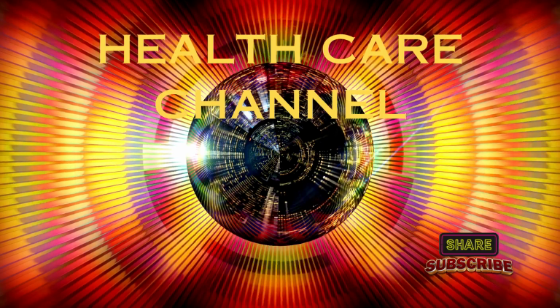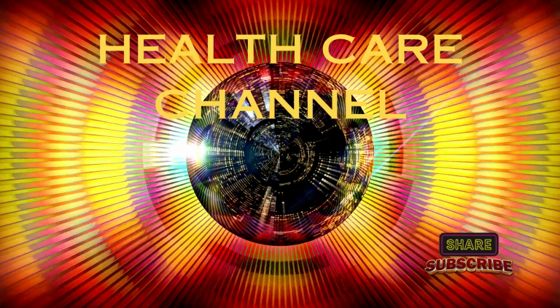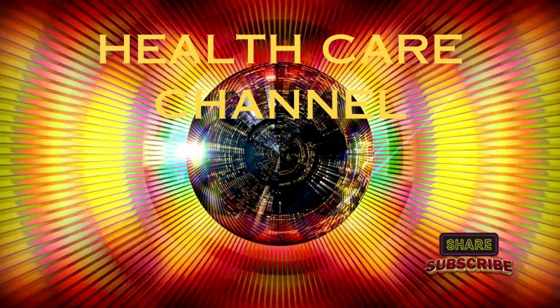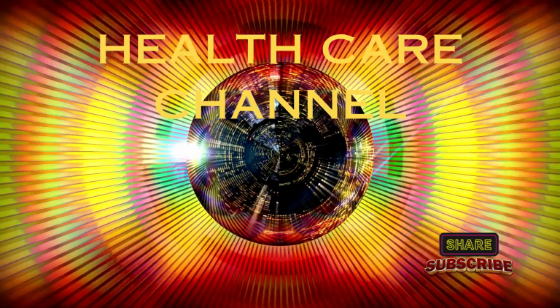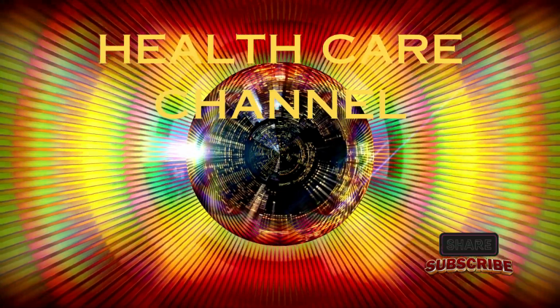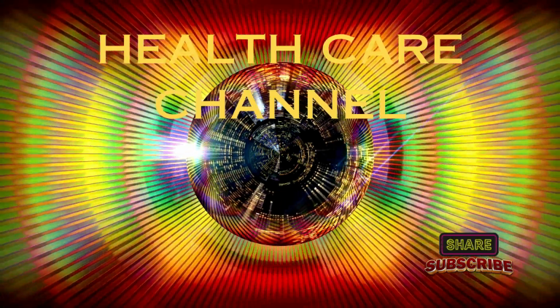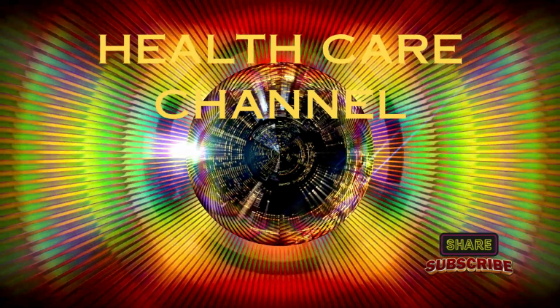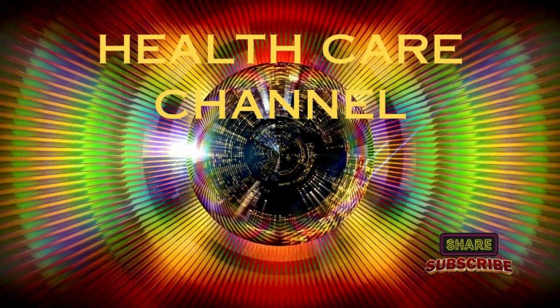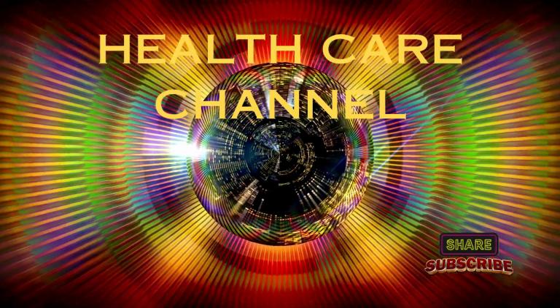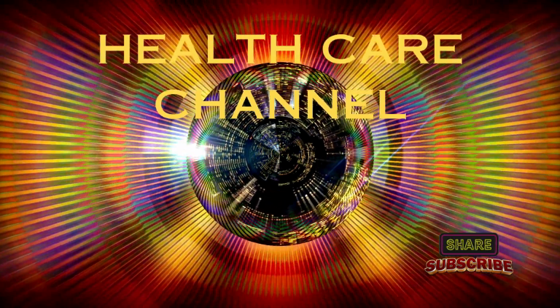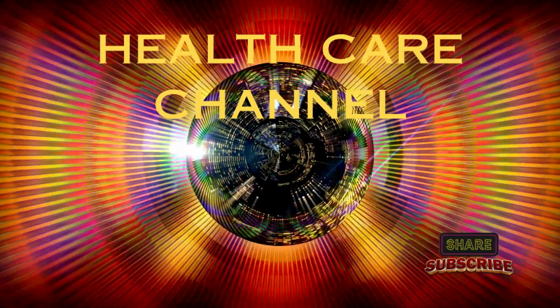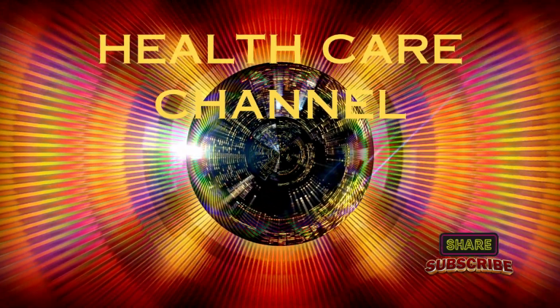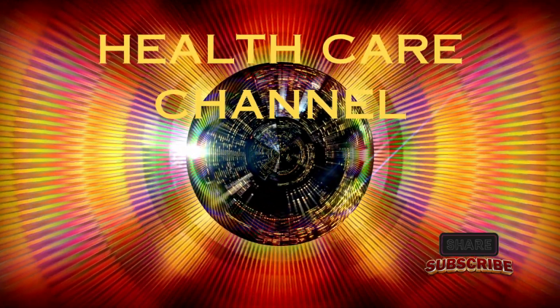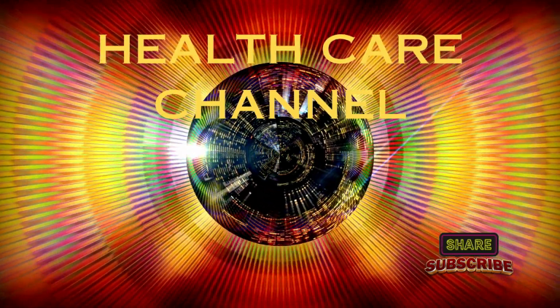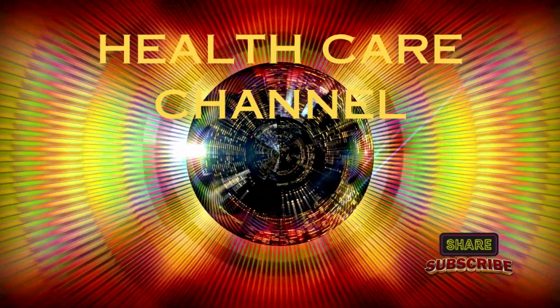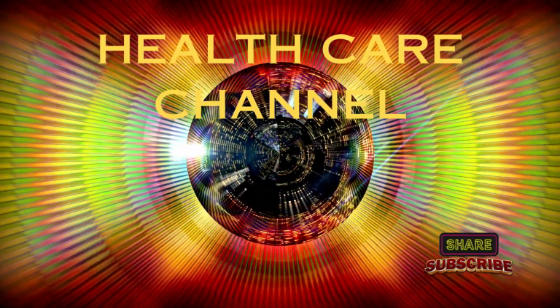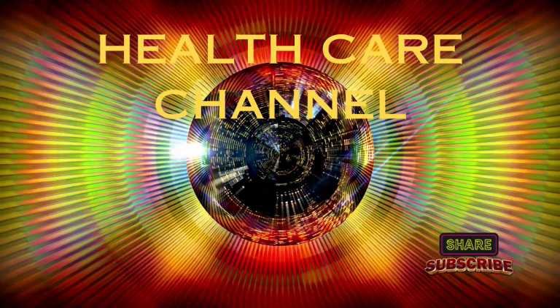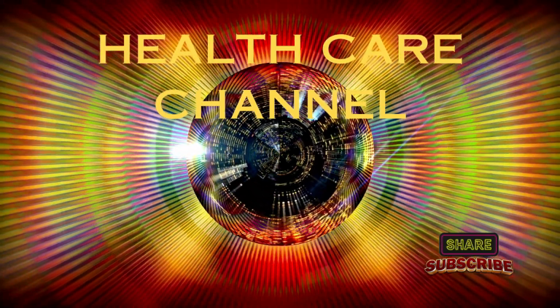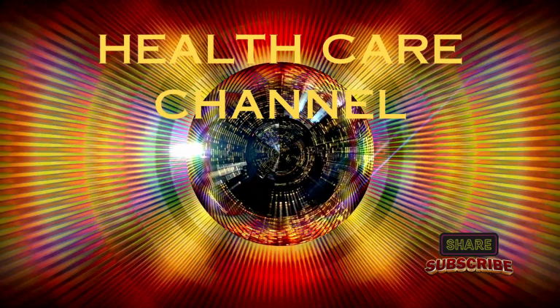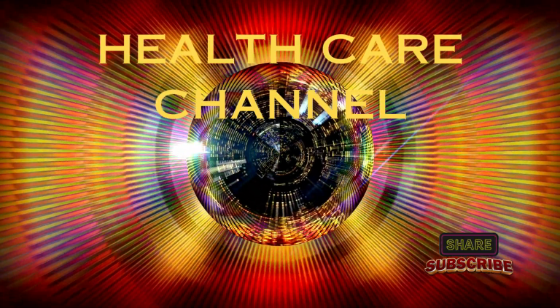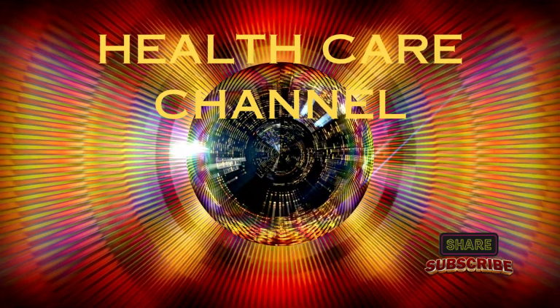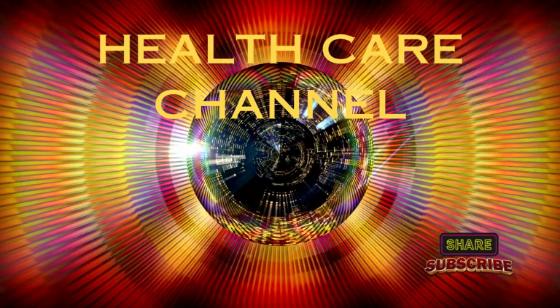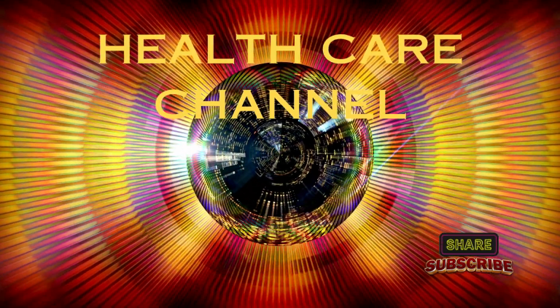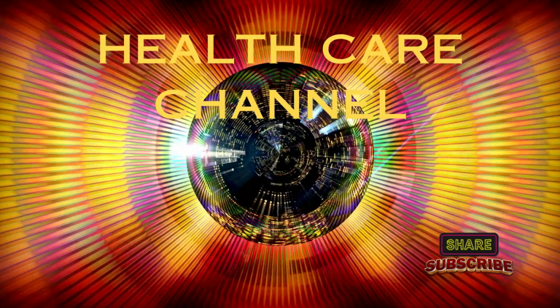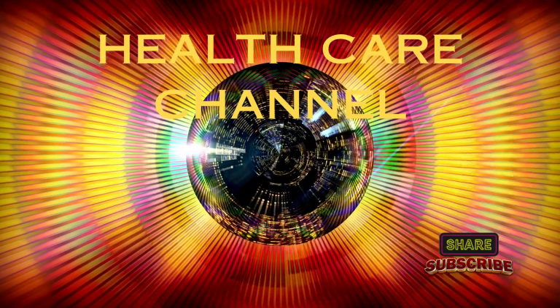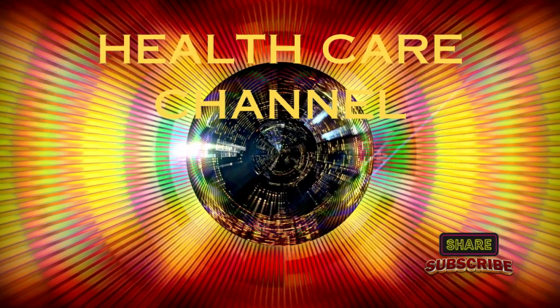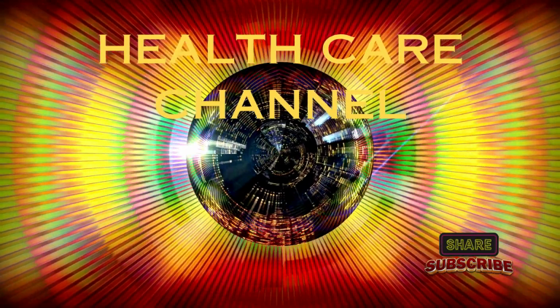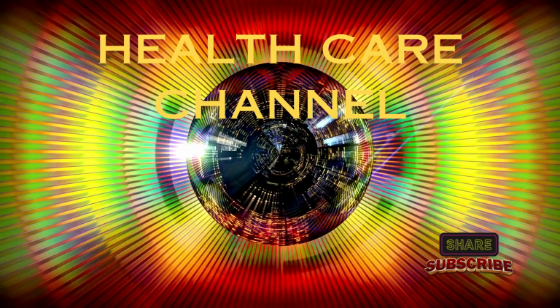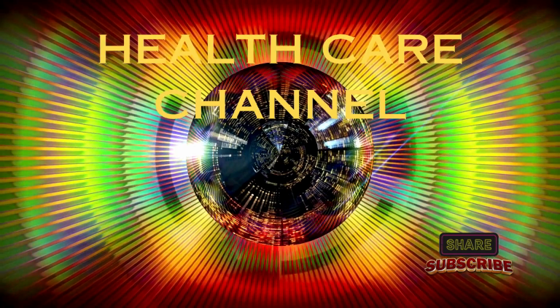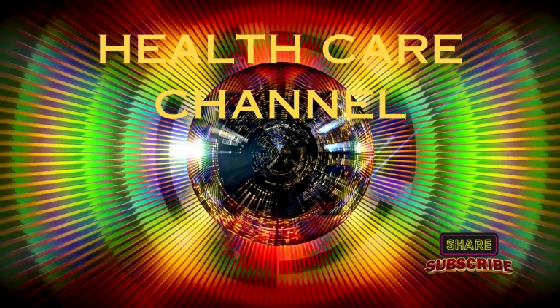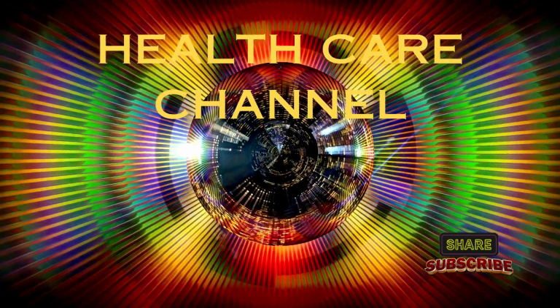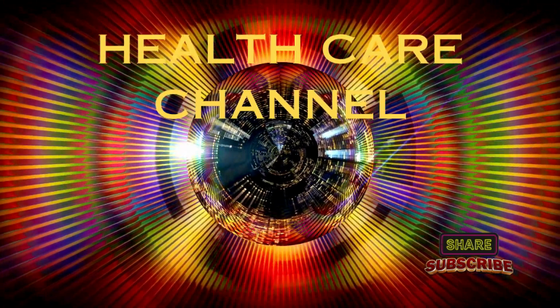Welcome to Healthcare Channel. Please subscribe and share this video to help others in this way.